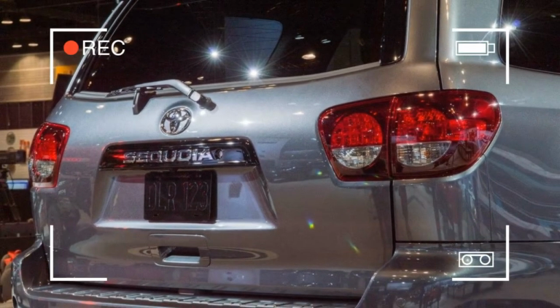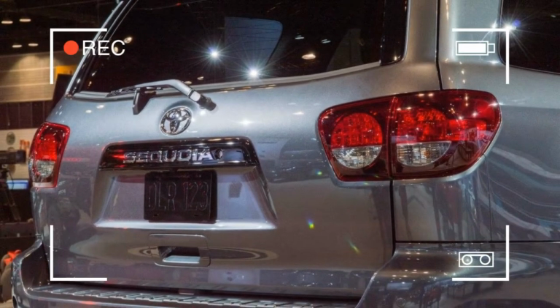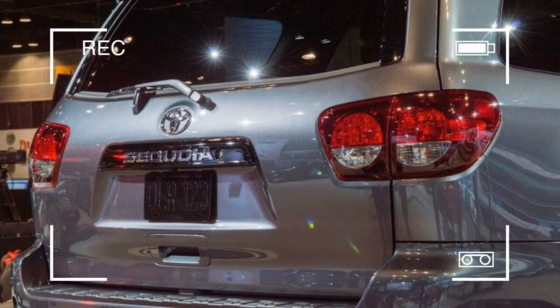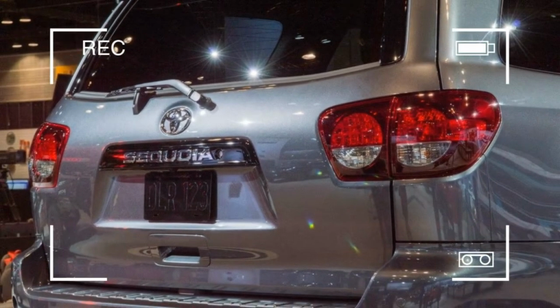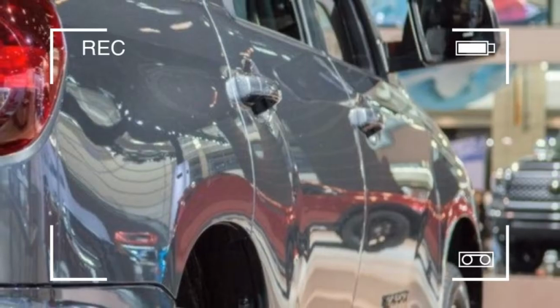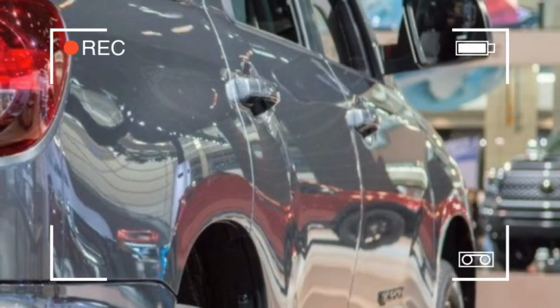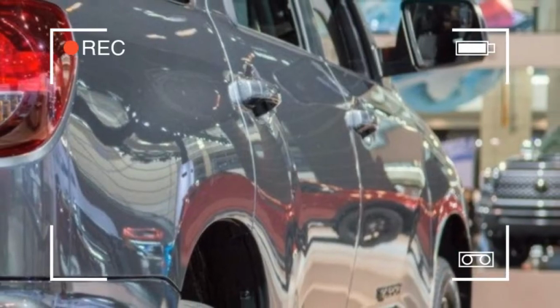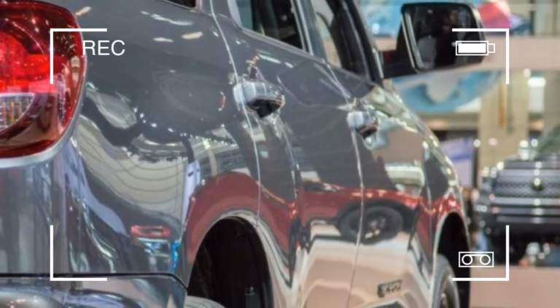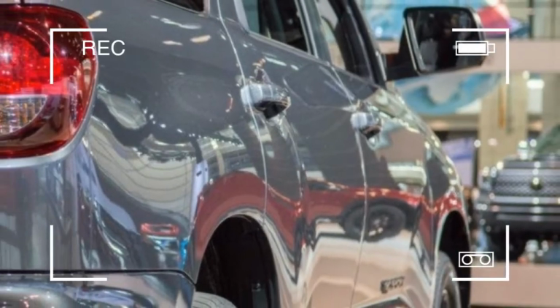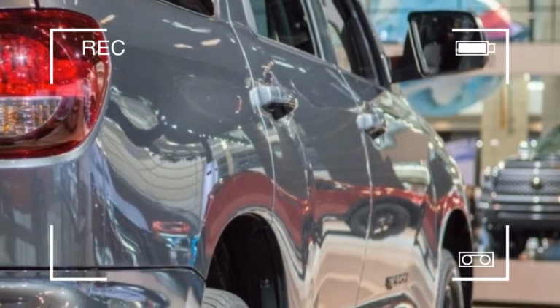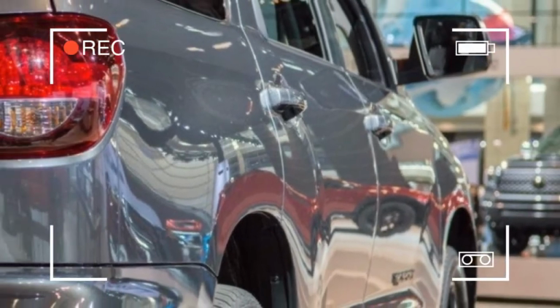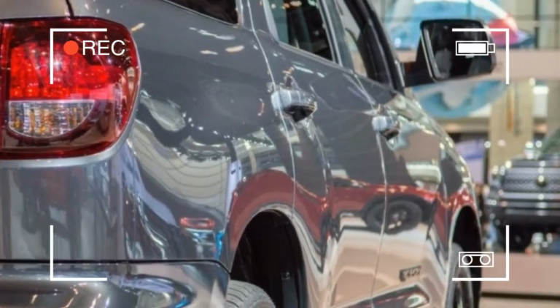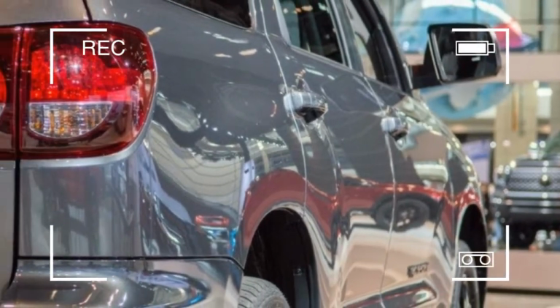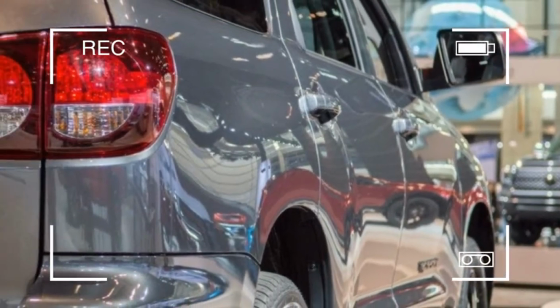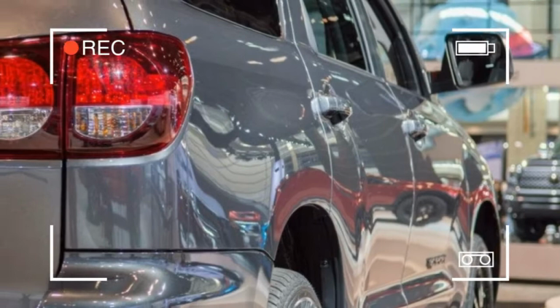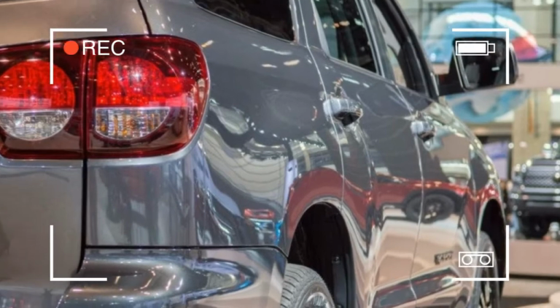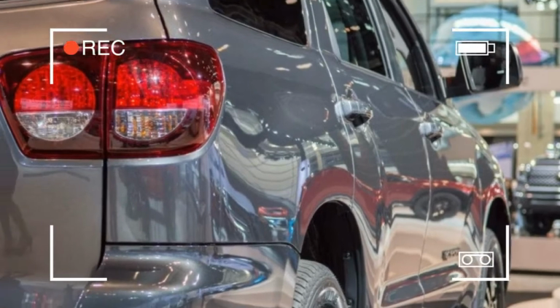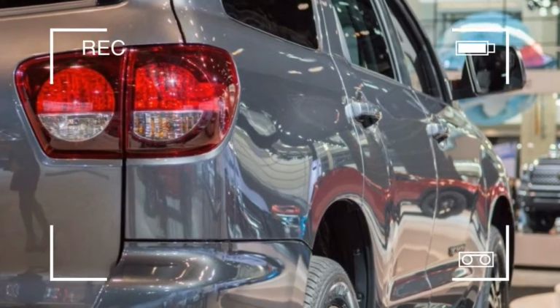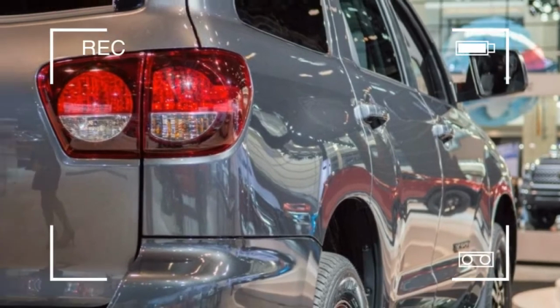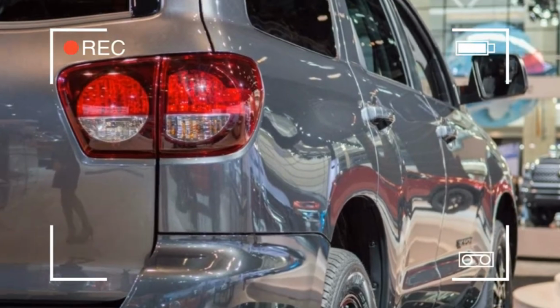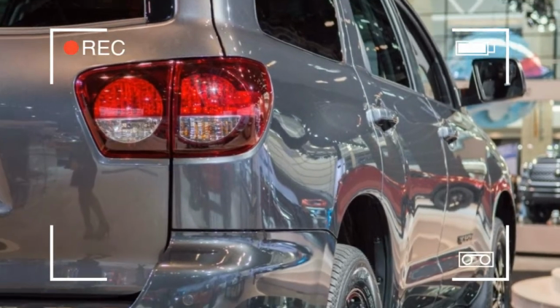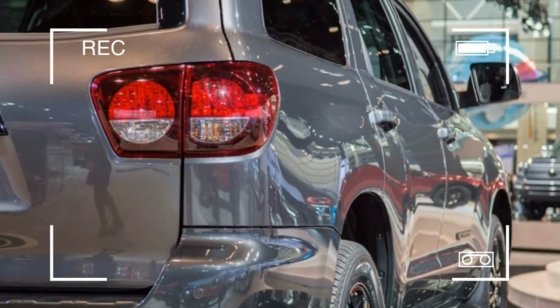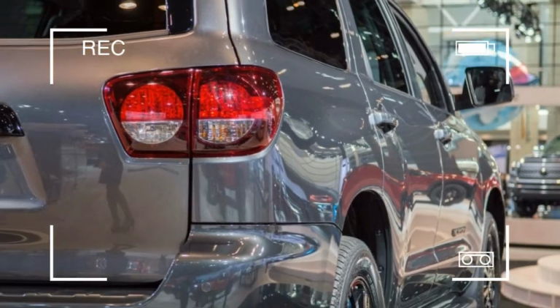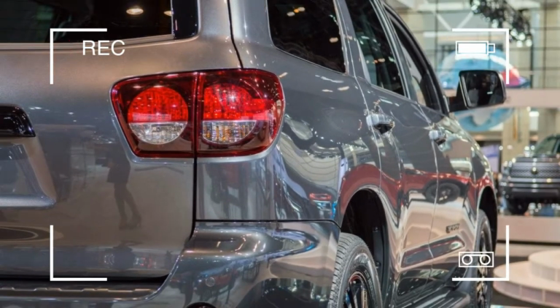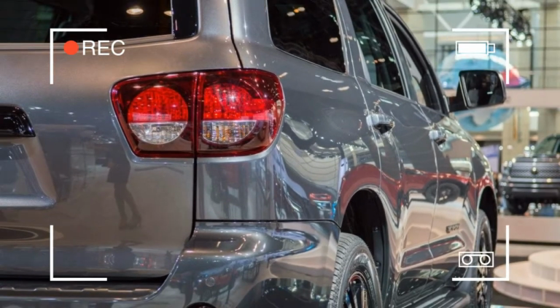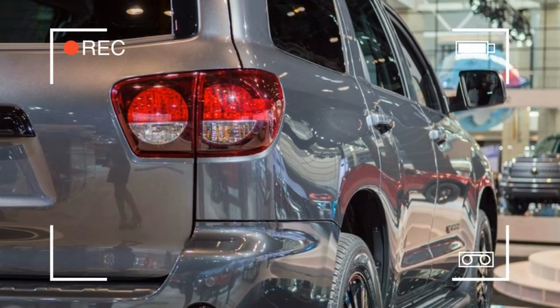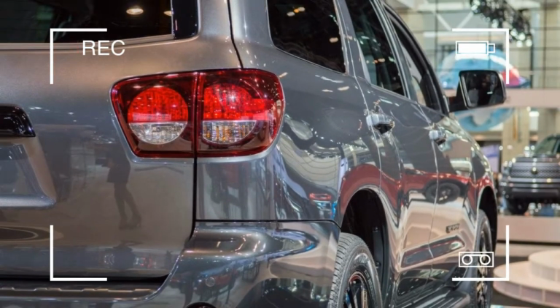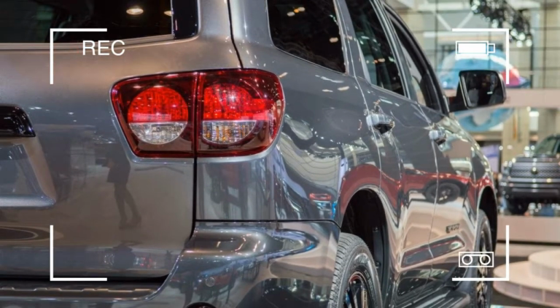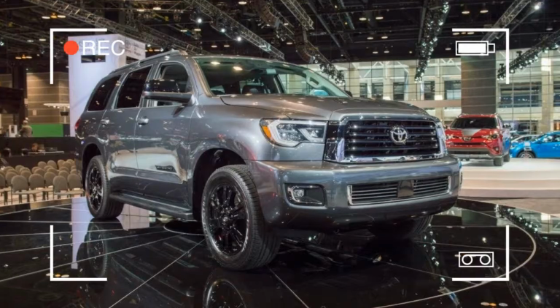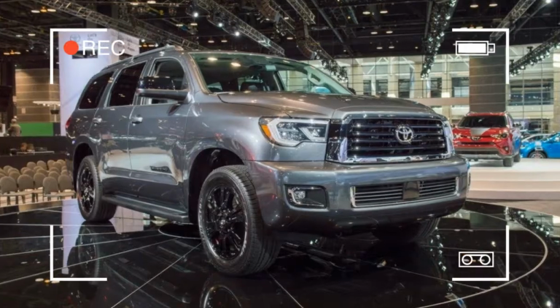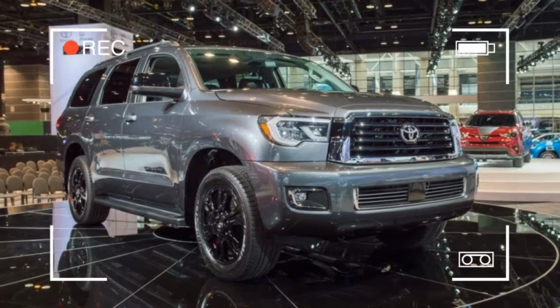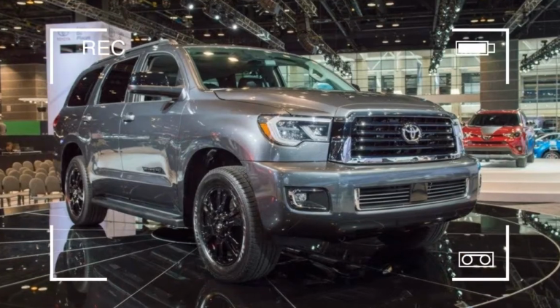All 2018 Sequoia models will continue to be powered by a 5.7-liter V8.